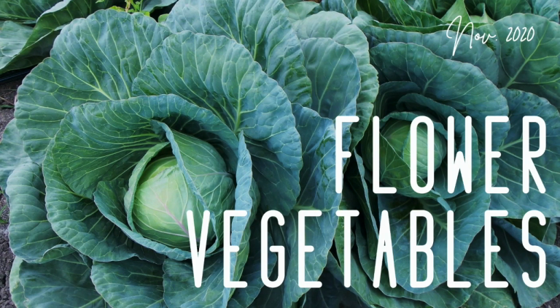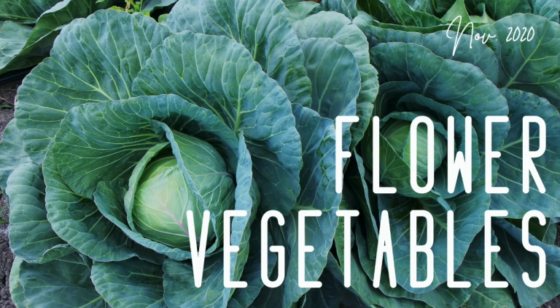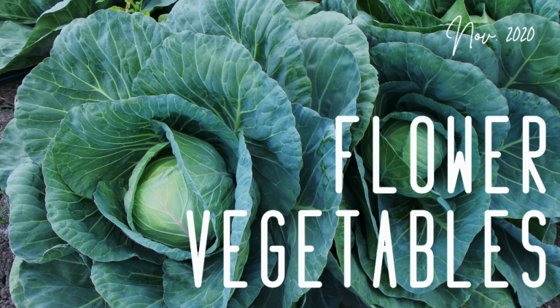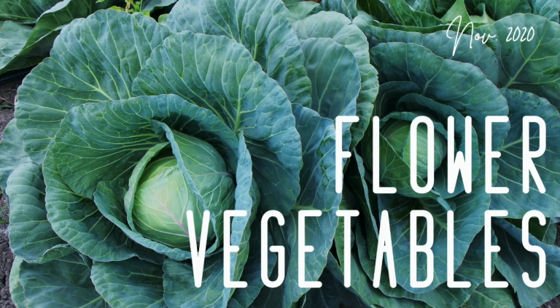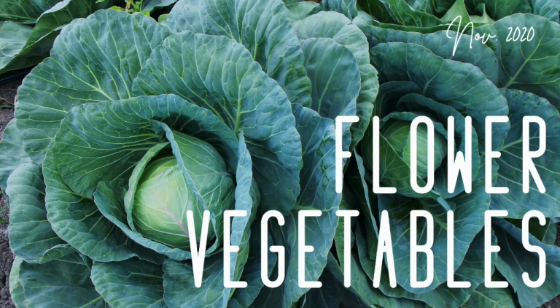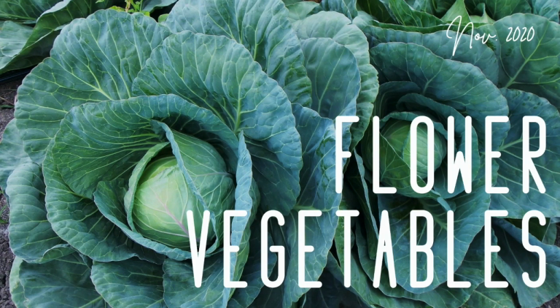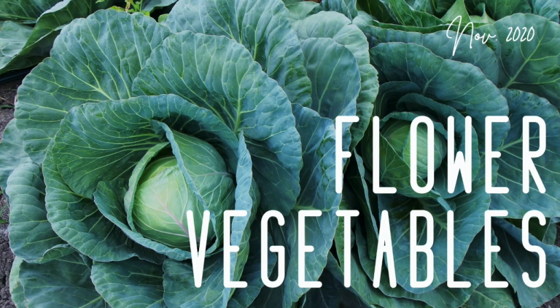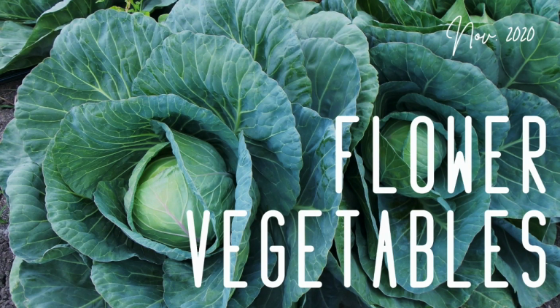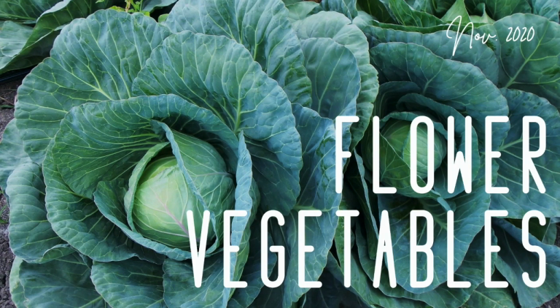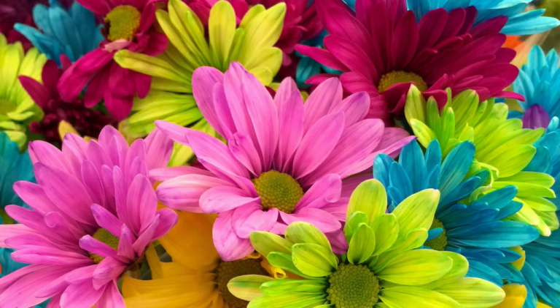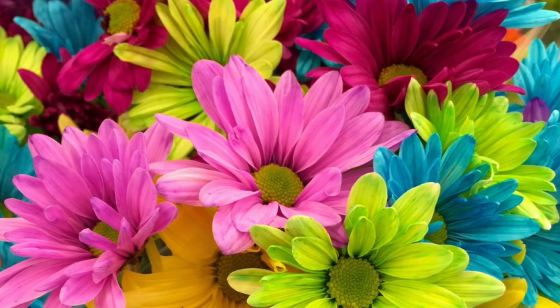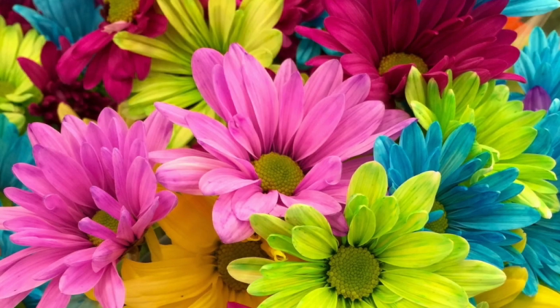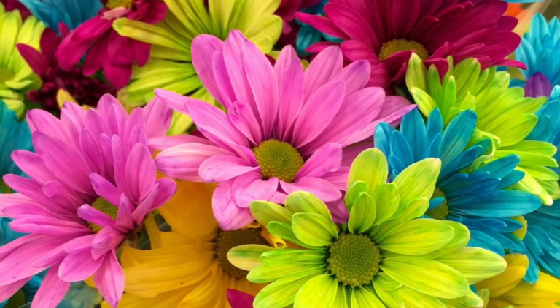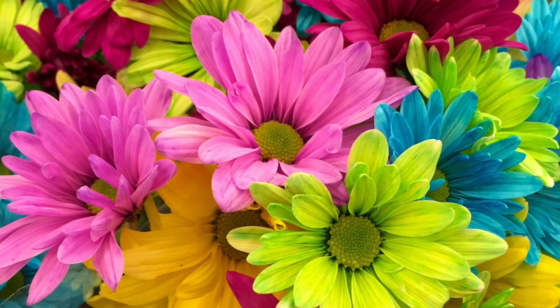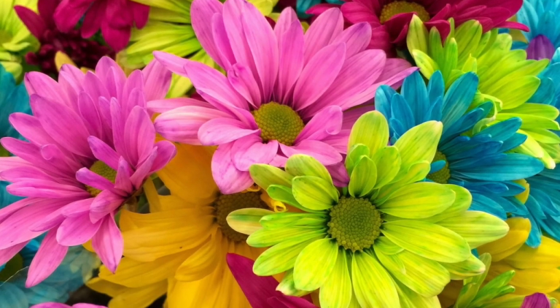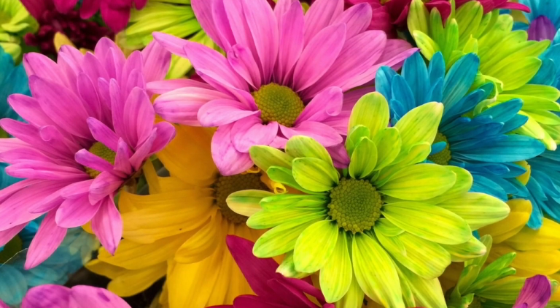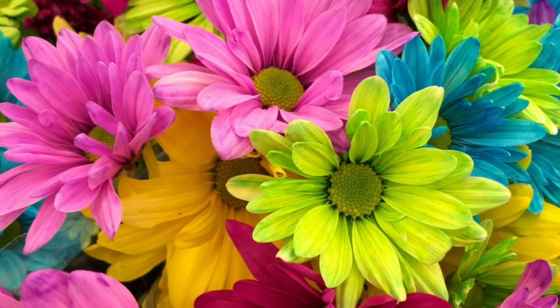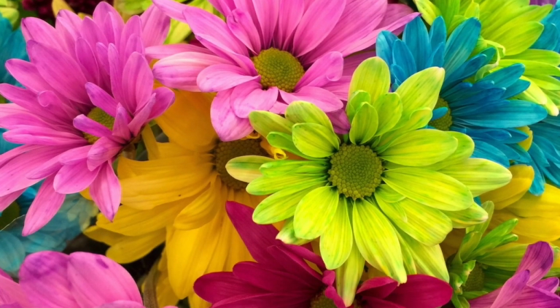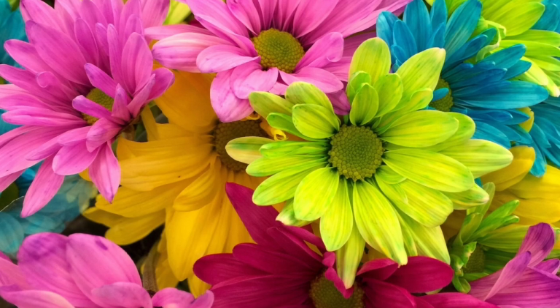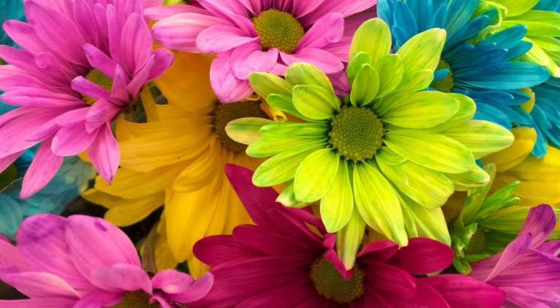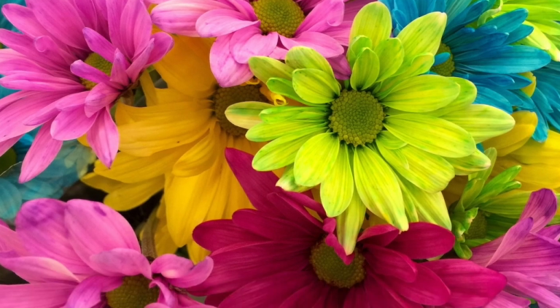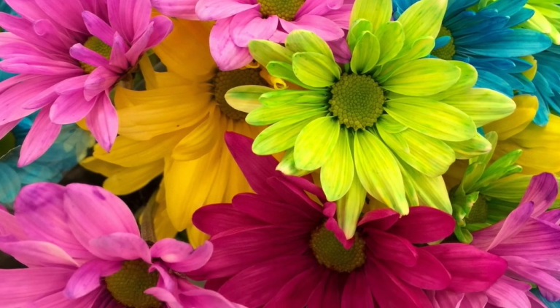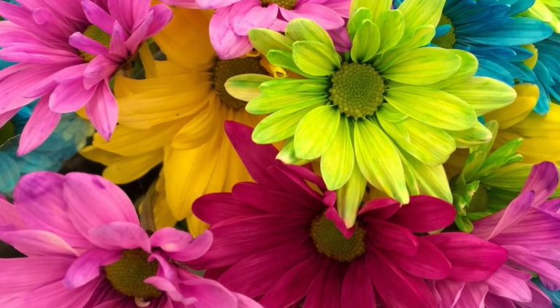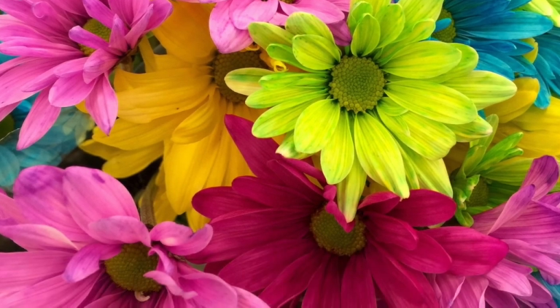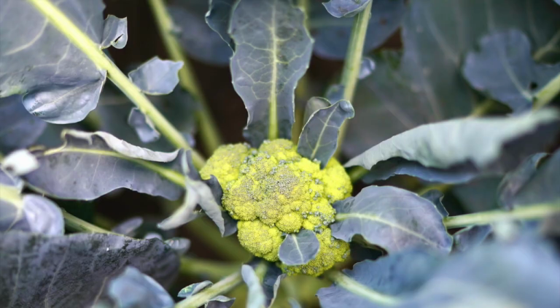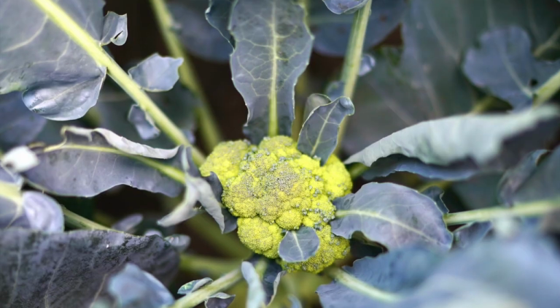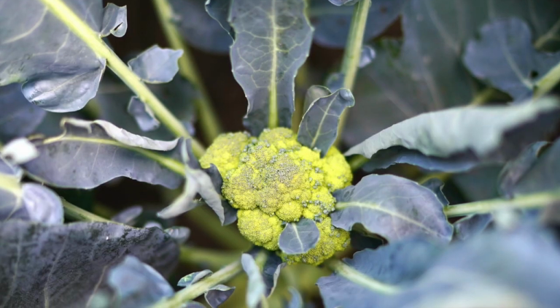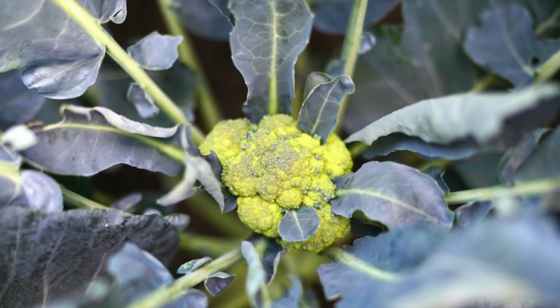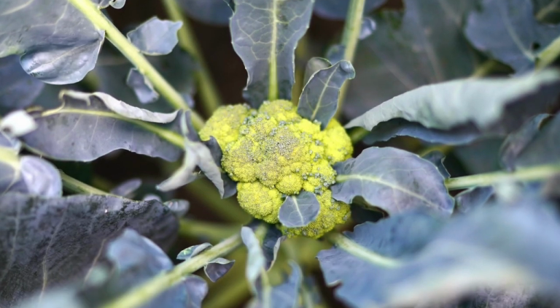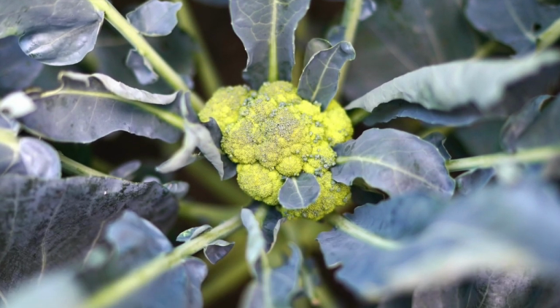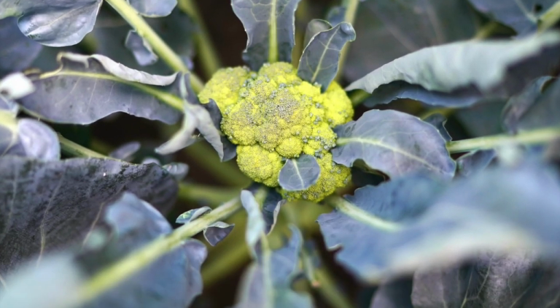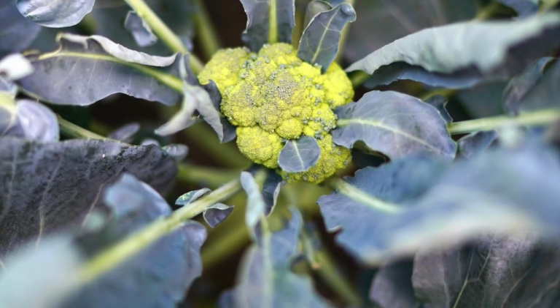Today let's talk about flower vegetables. No, not those kind of flowers — this kind of flower.